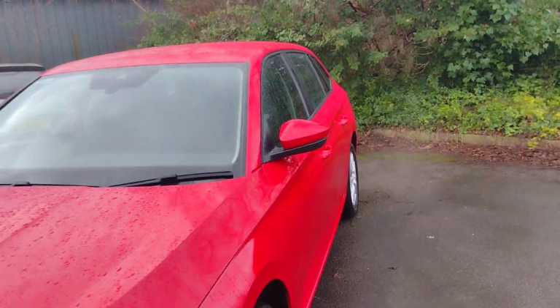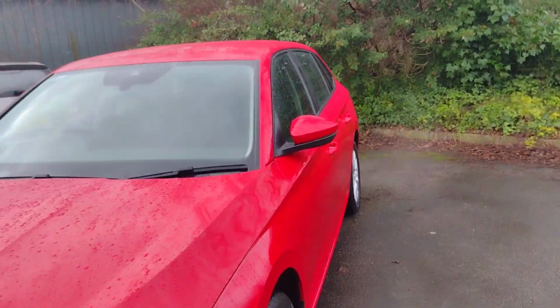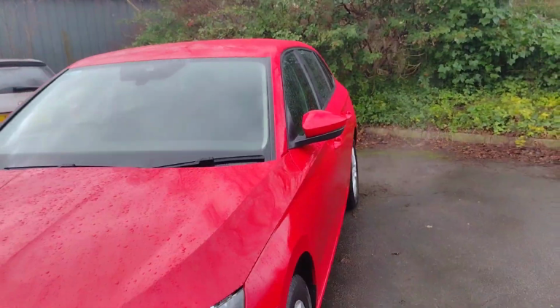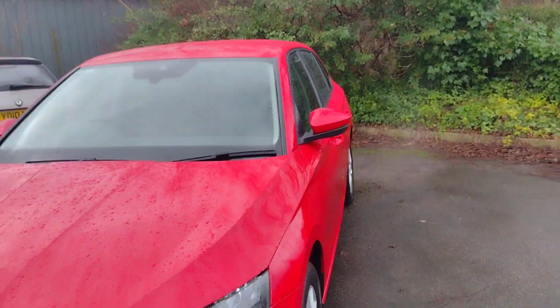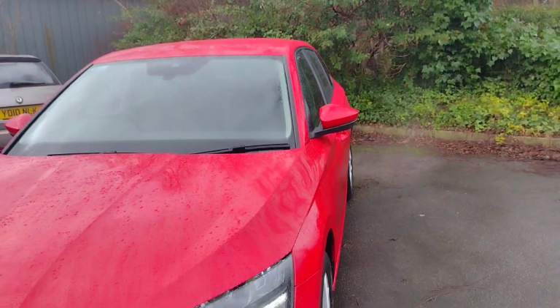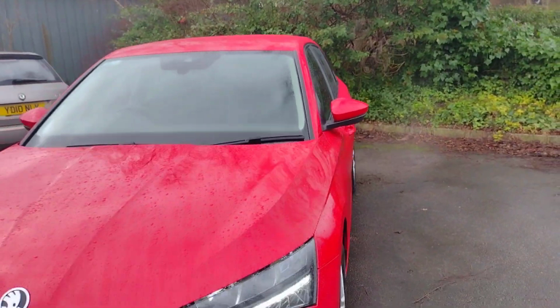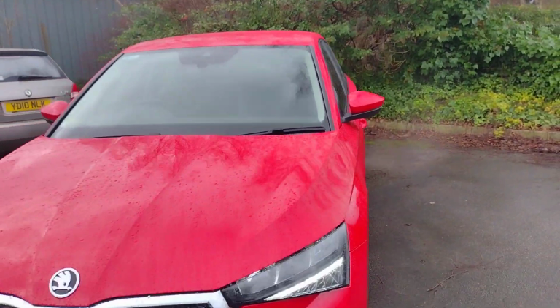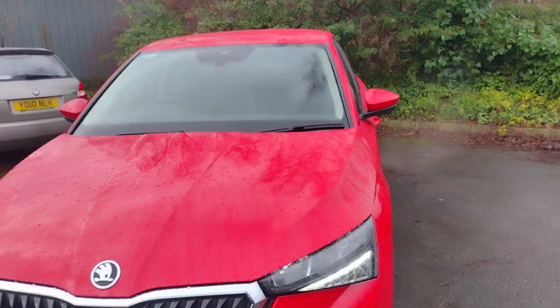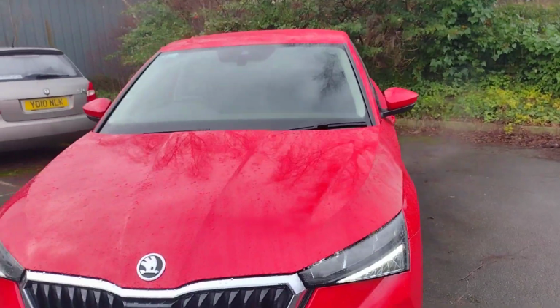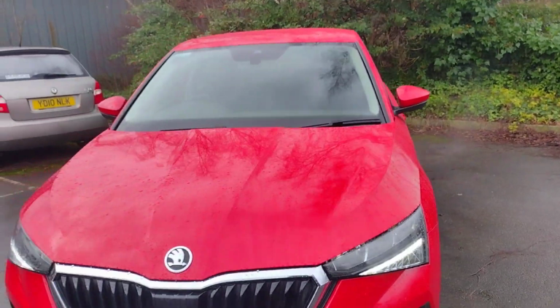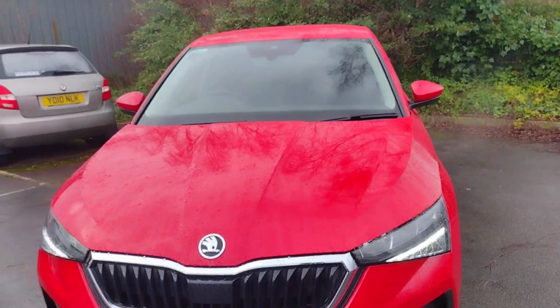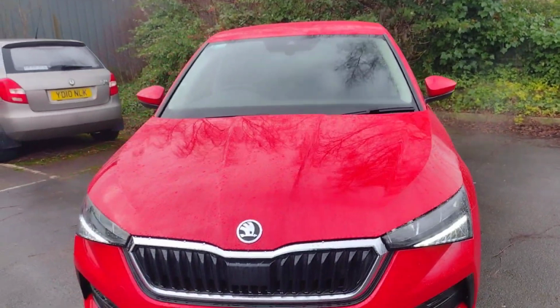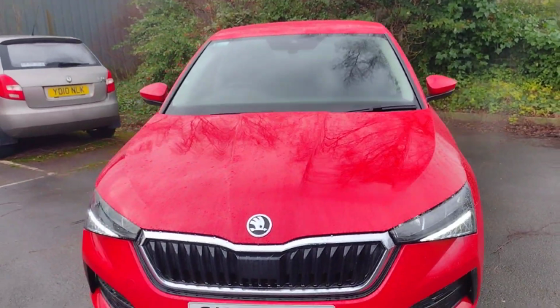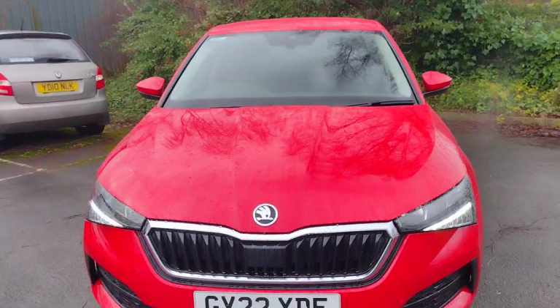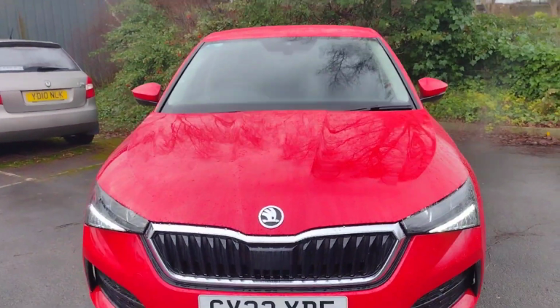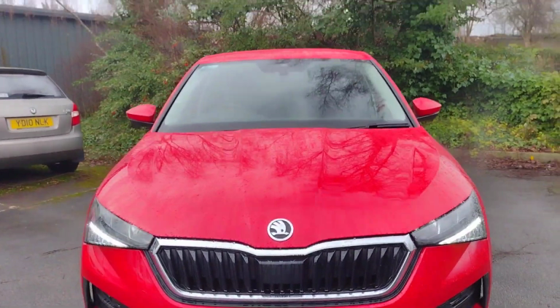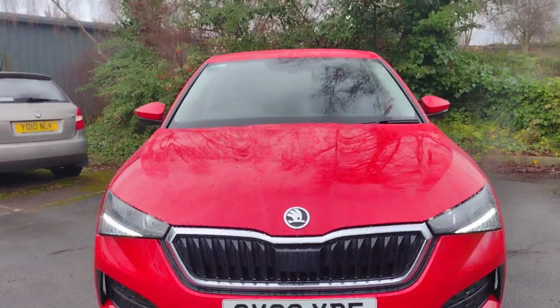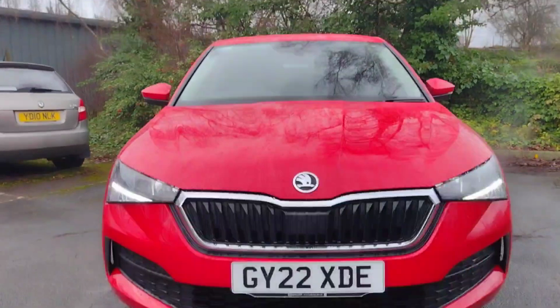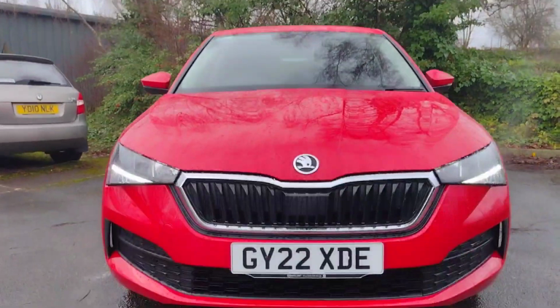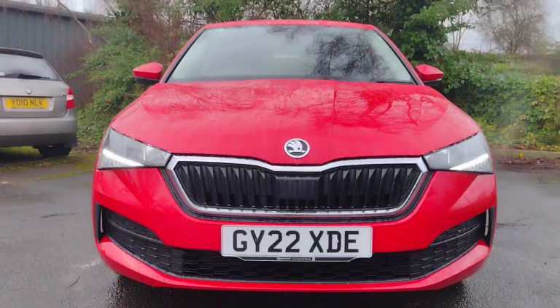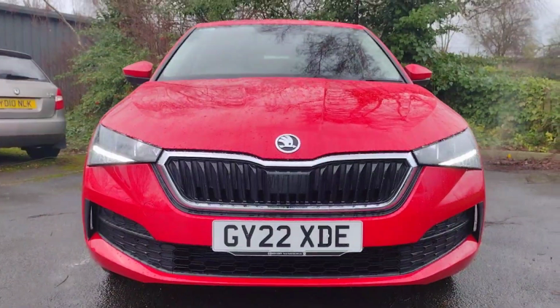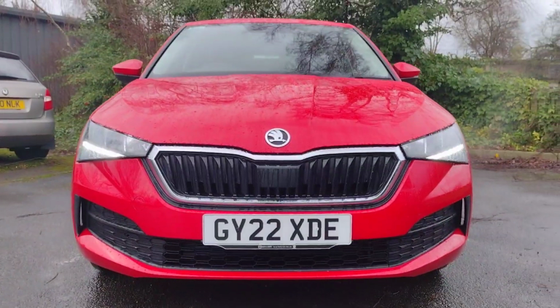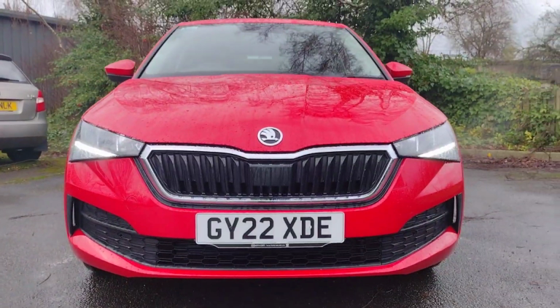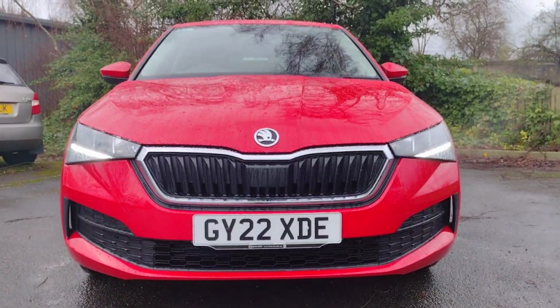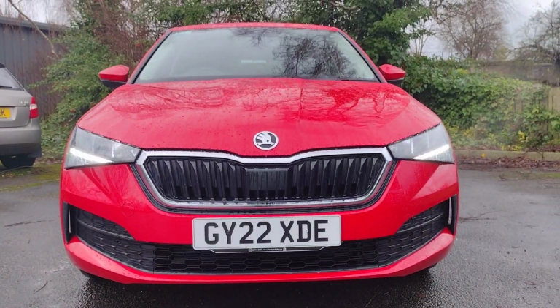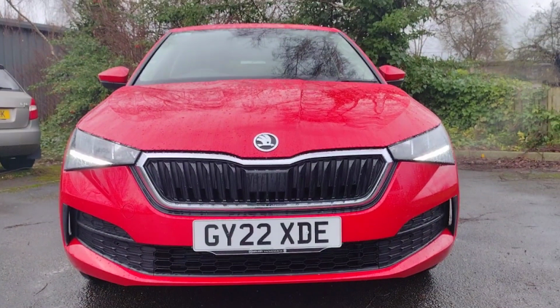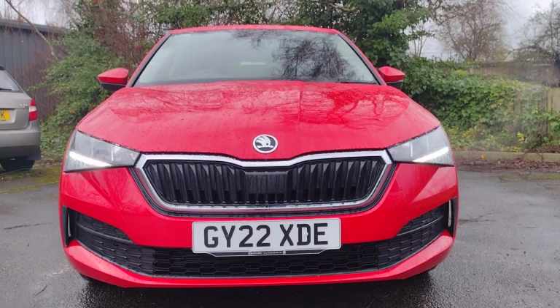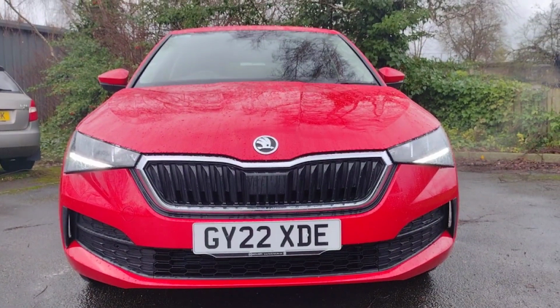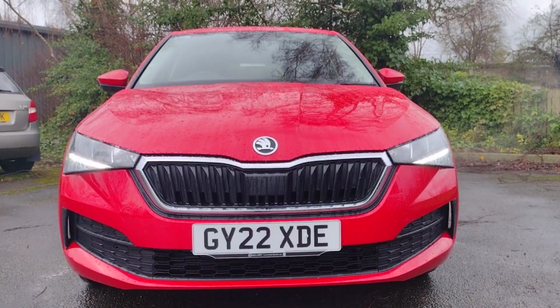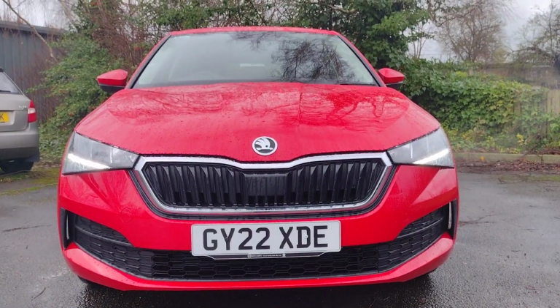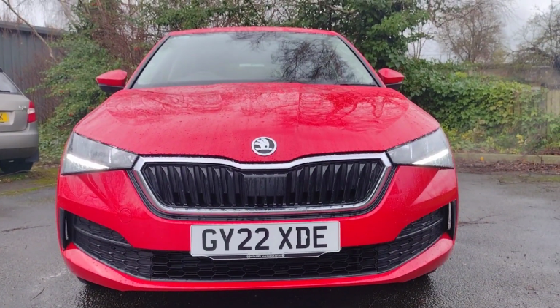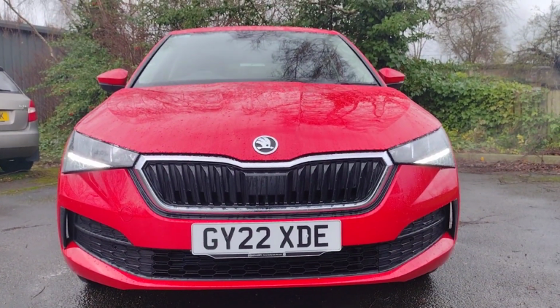As I move to the front, you'll find we have the daytime running lights and a very smart looking front end.